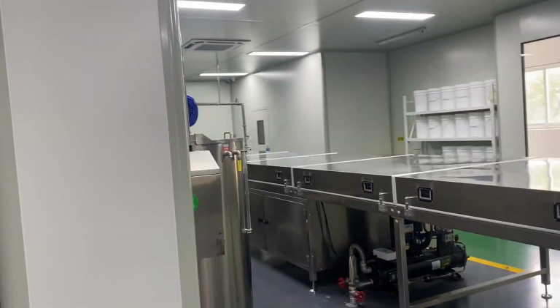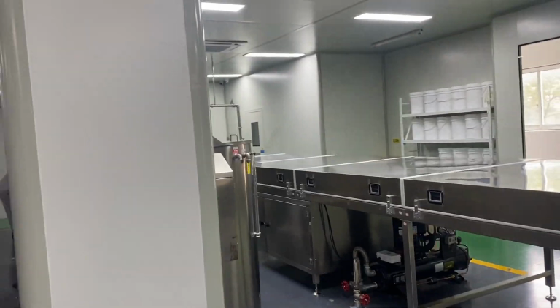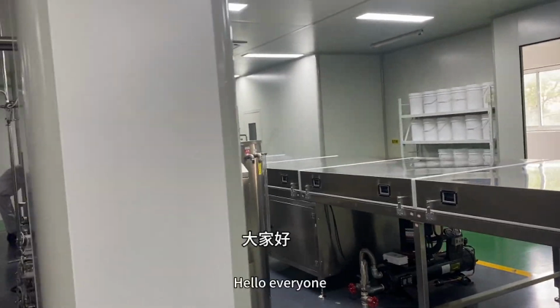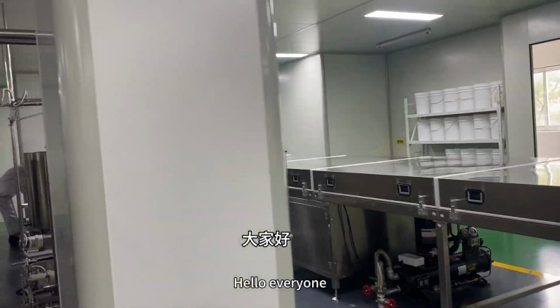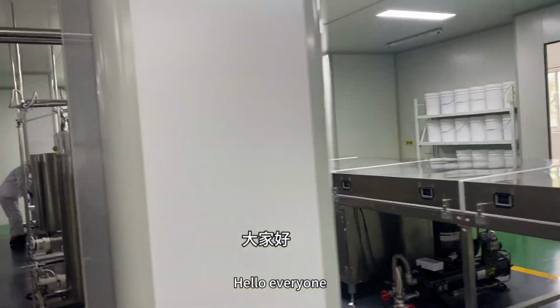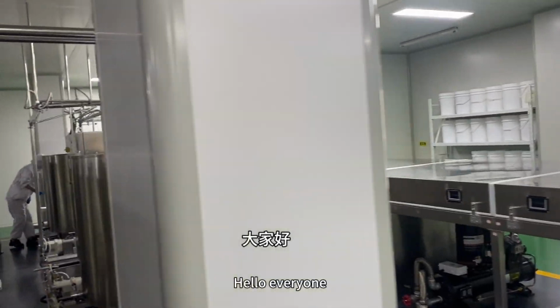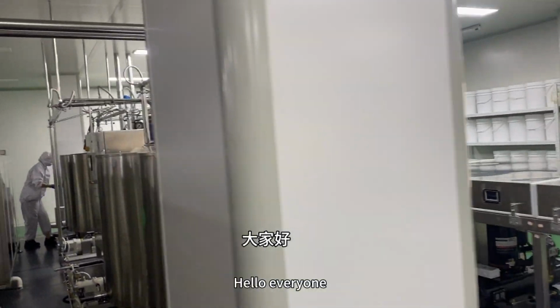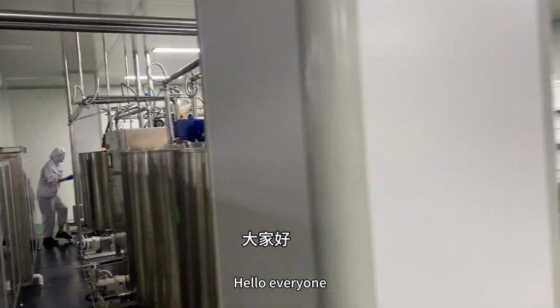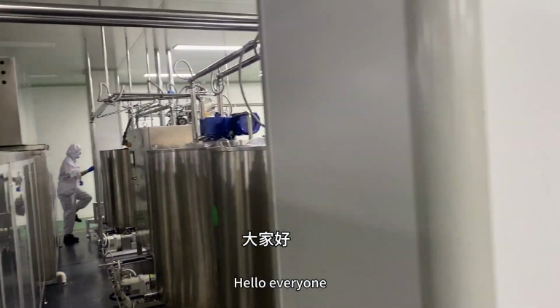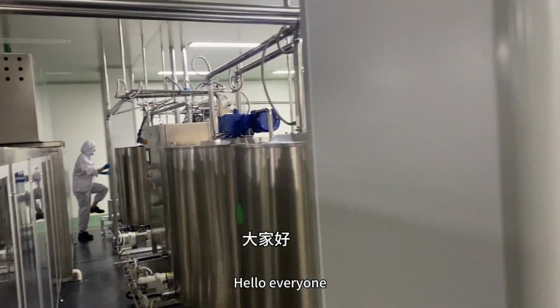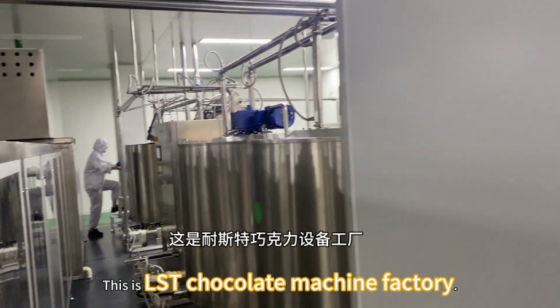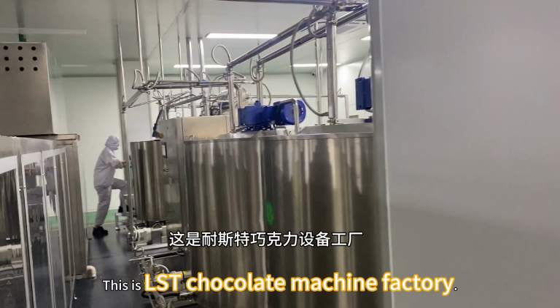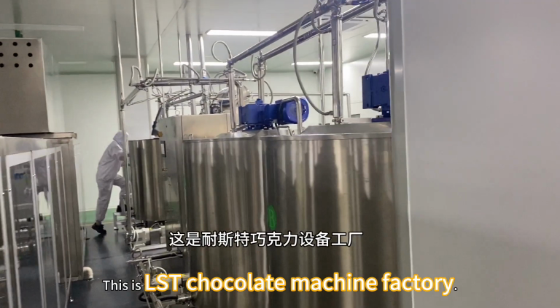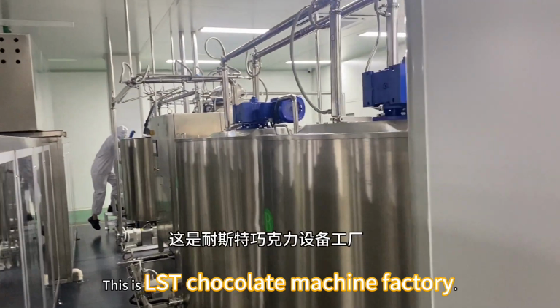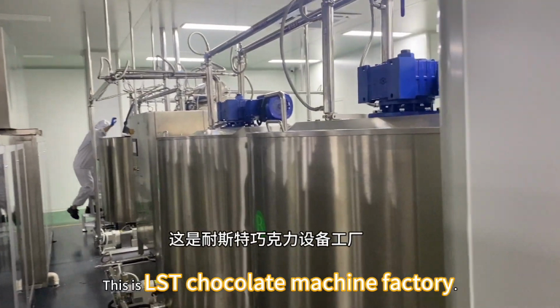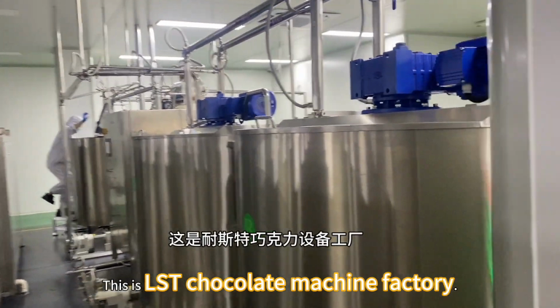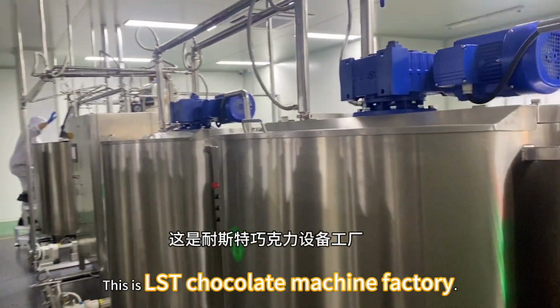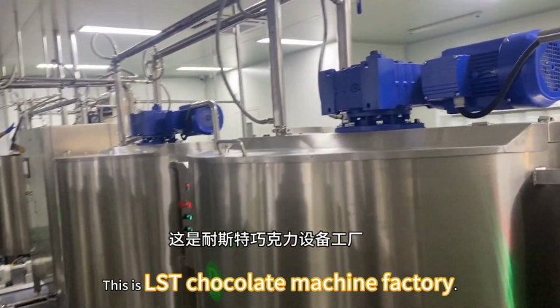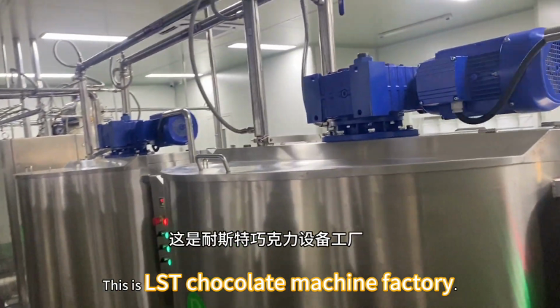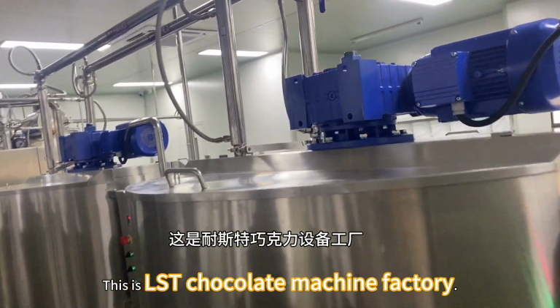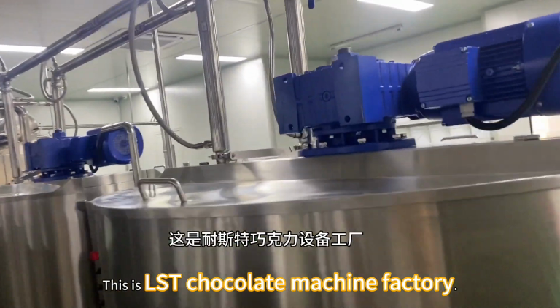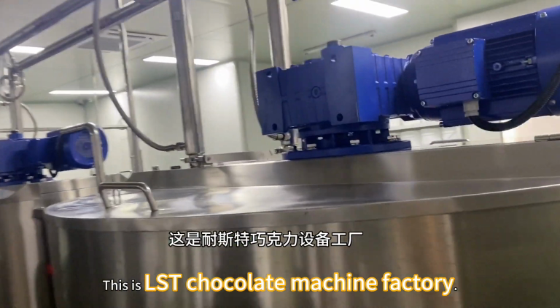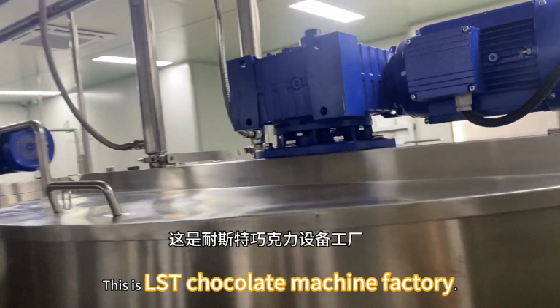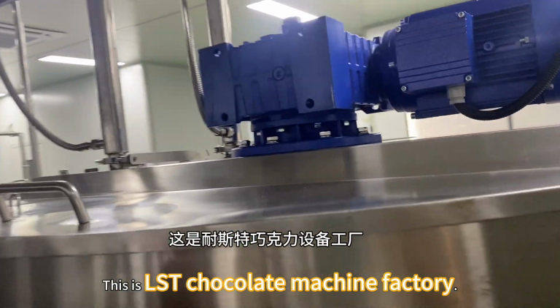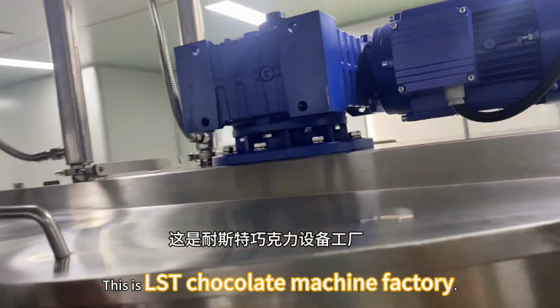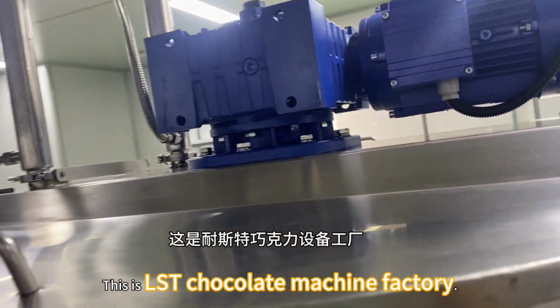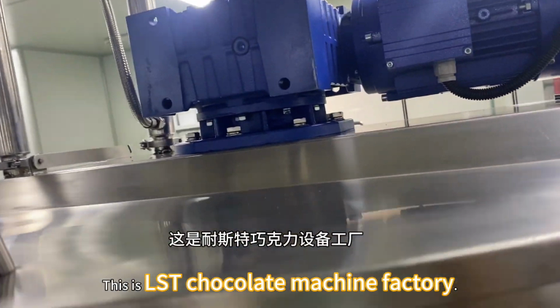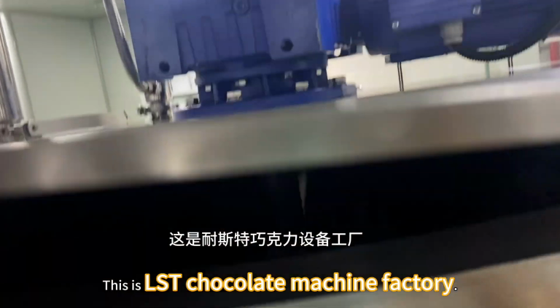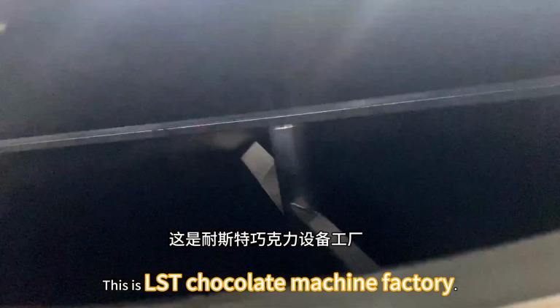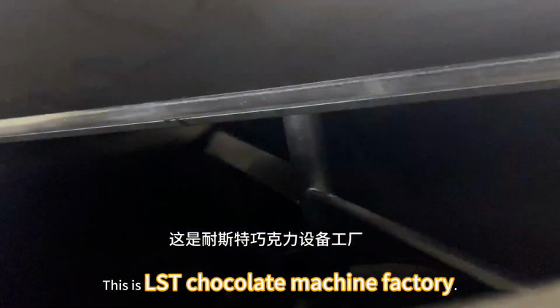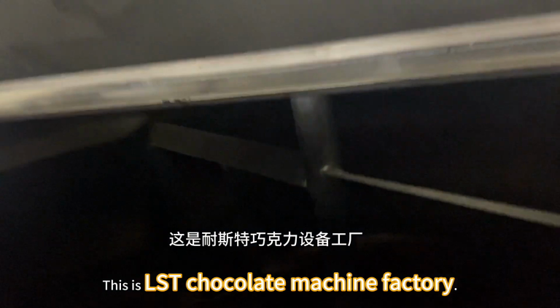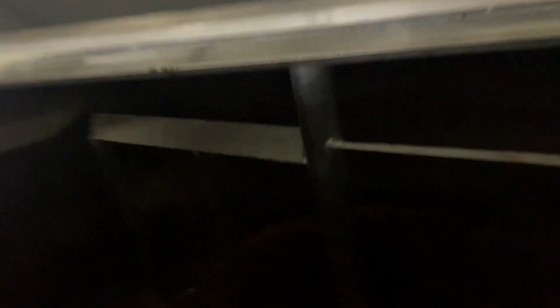Hello everyone, this is LHT Chocolate Merchant Factory.